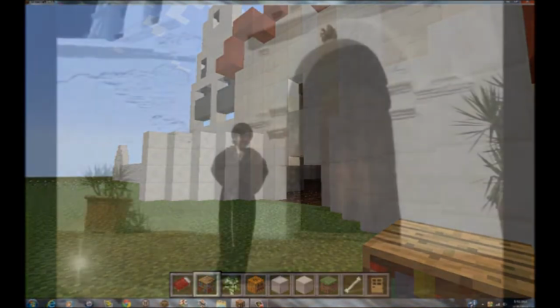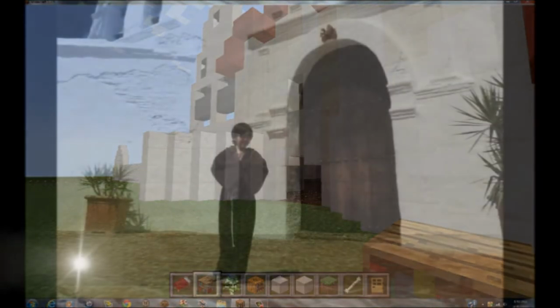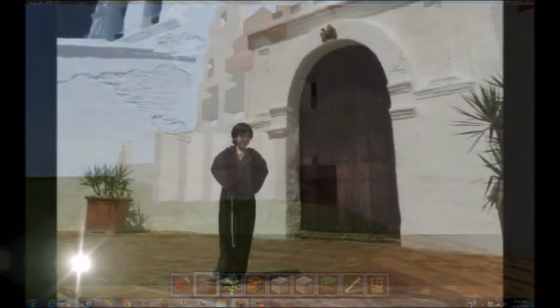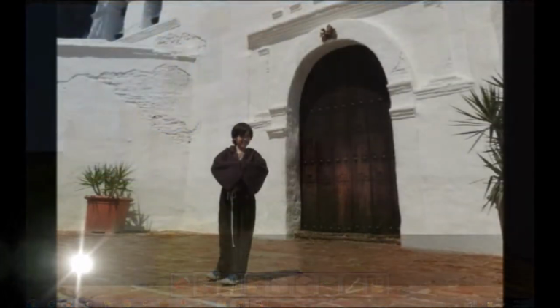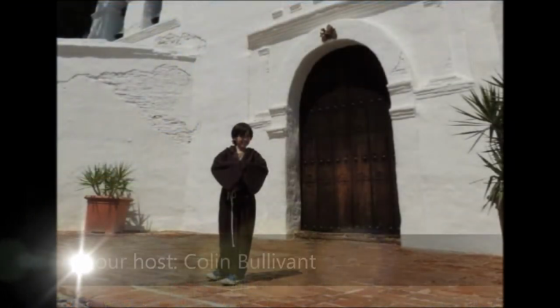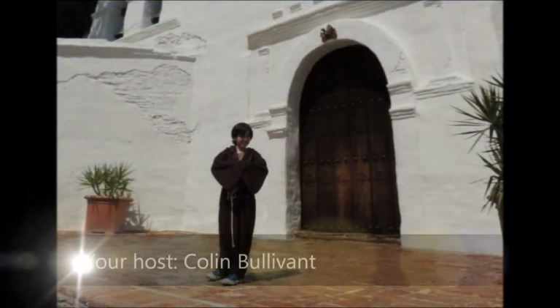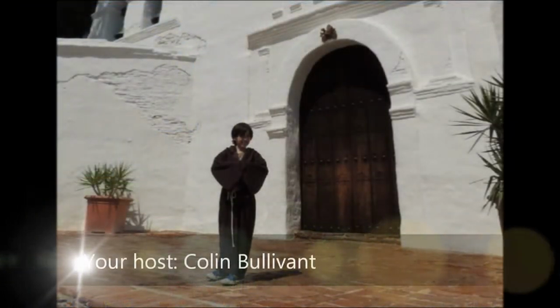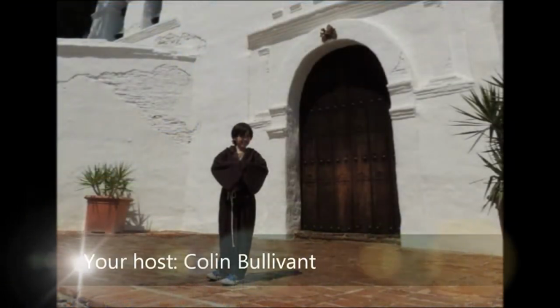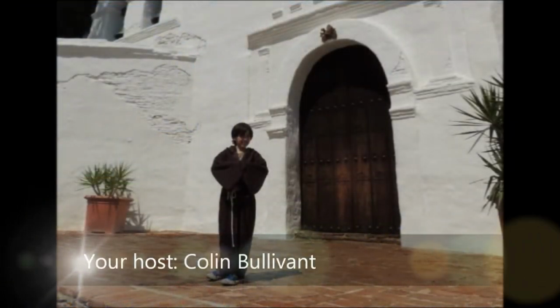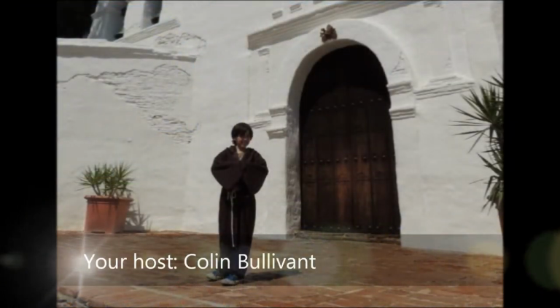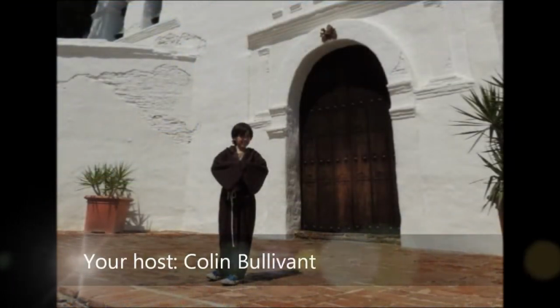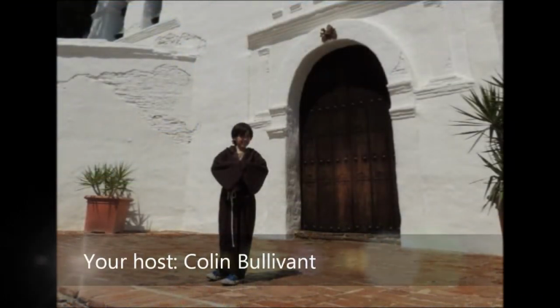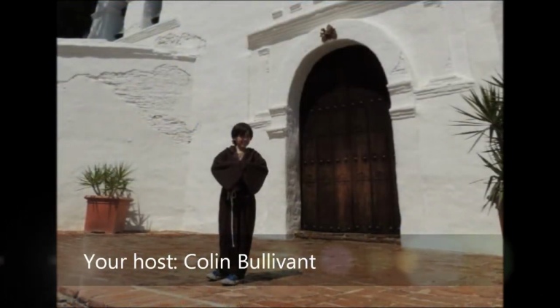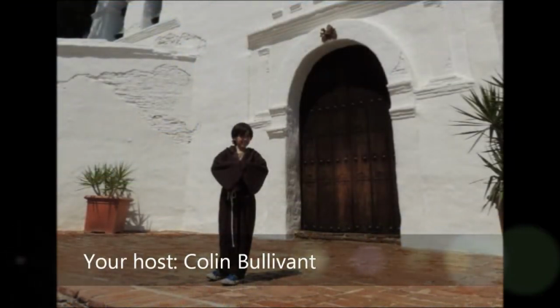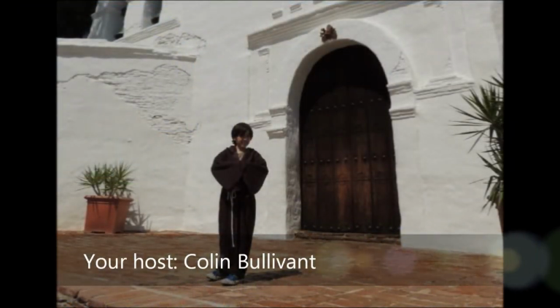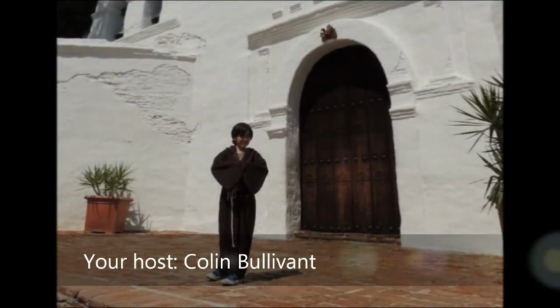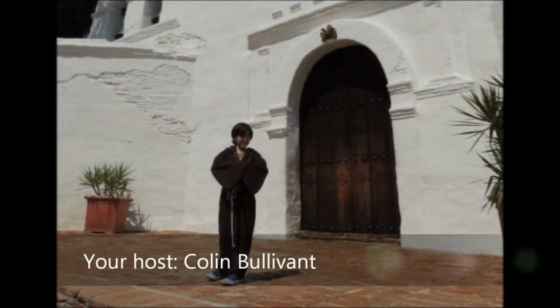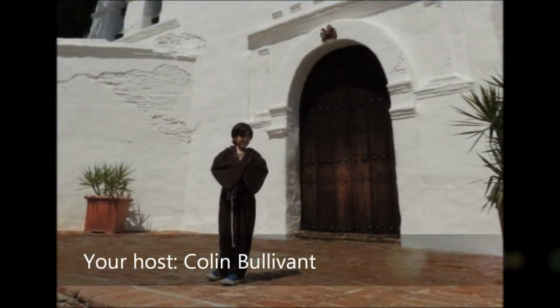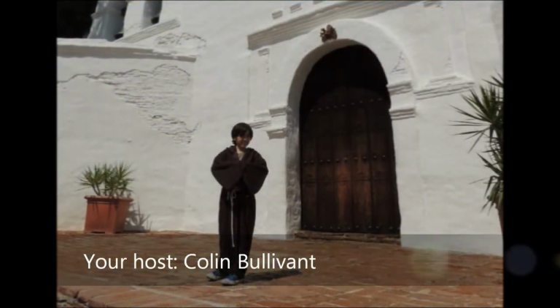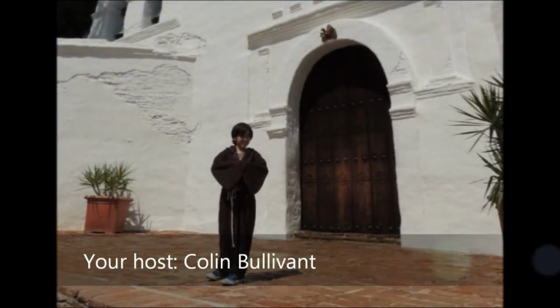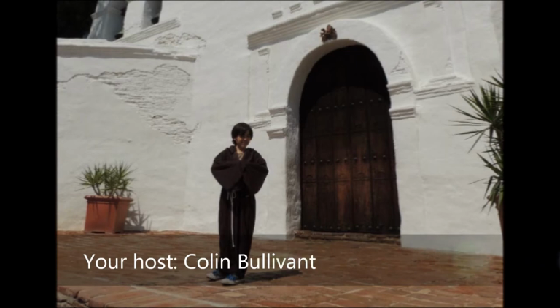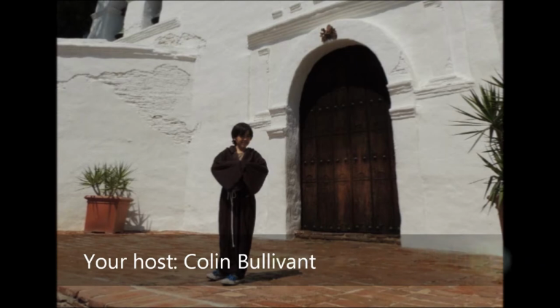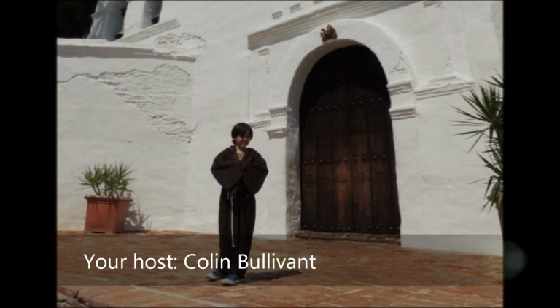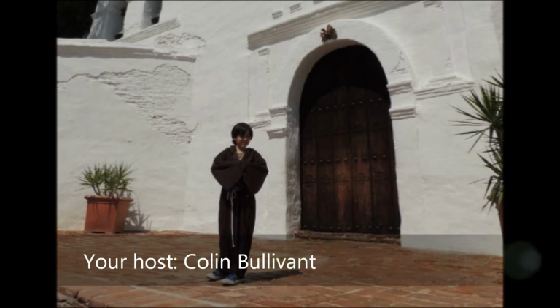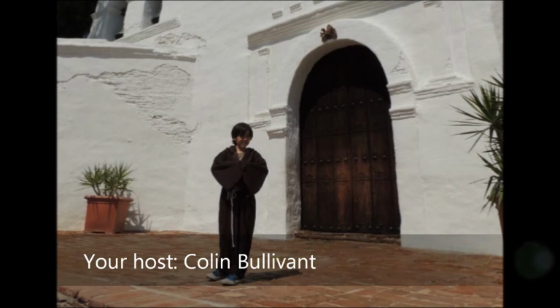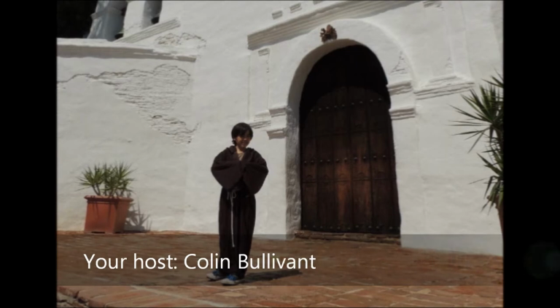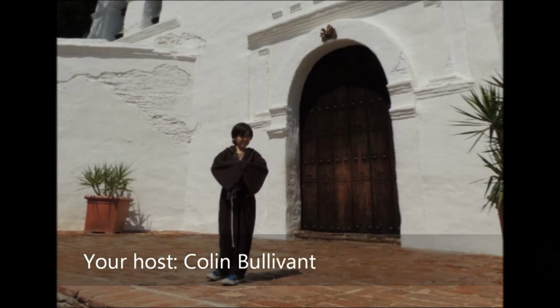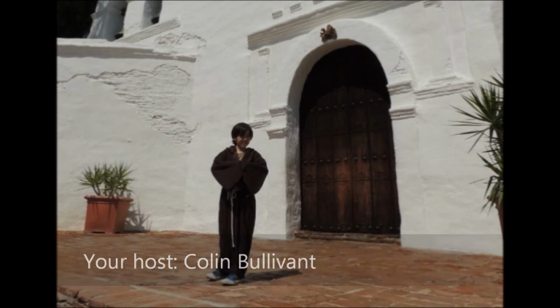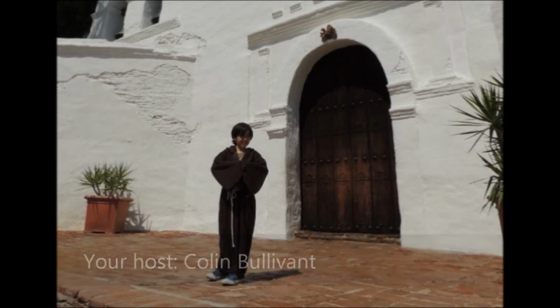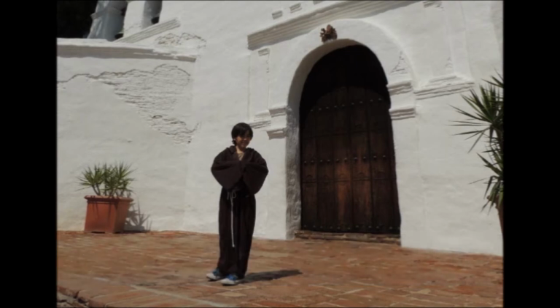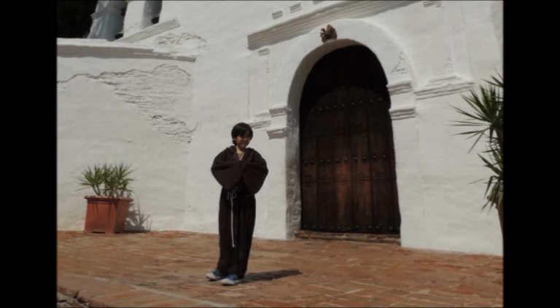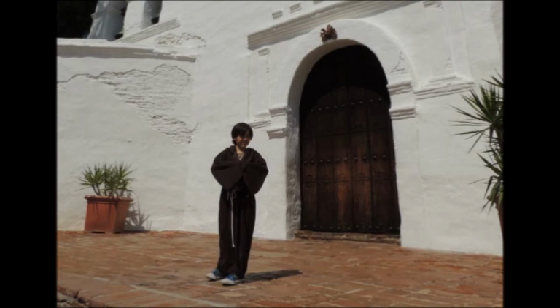Hi, my name is Colin Bullivant and I'd like to take you on a tour of the model I made of Mission San Diego de Alcala.